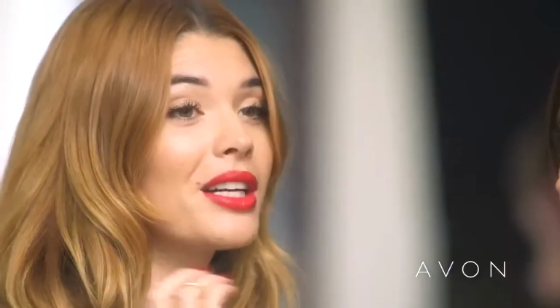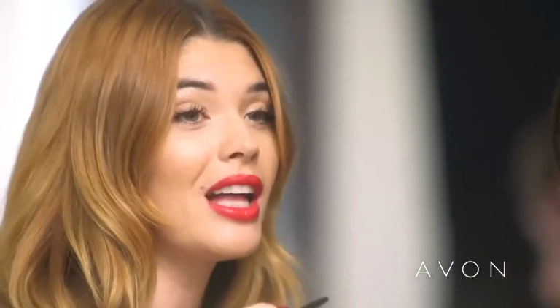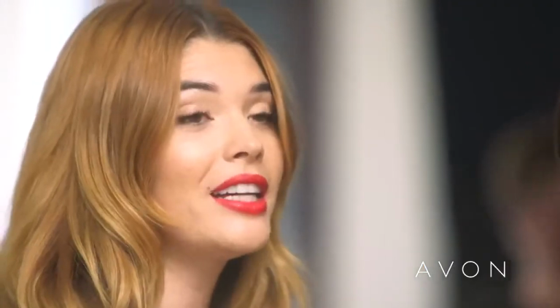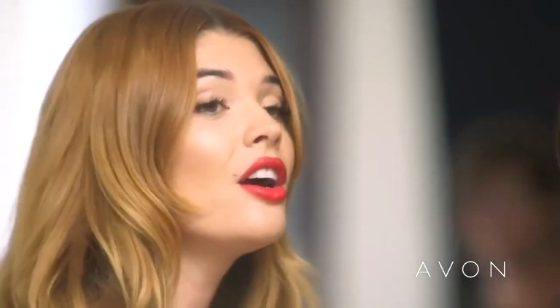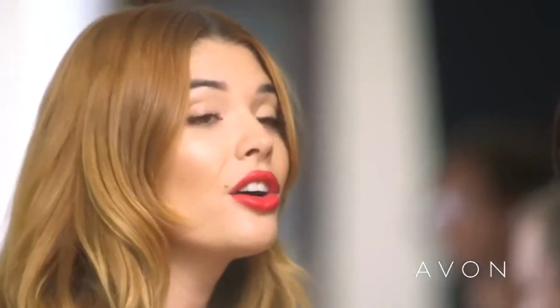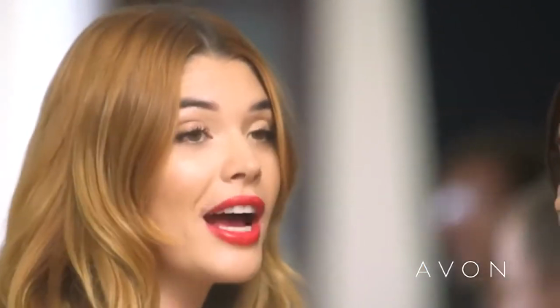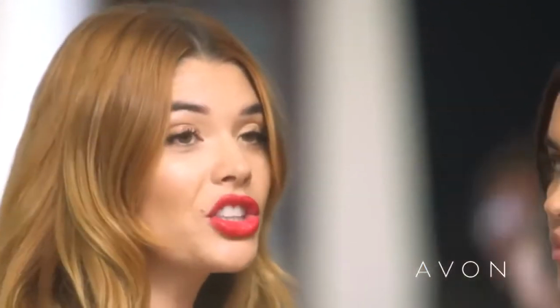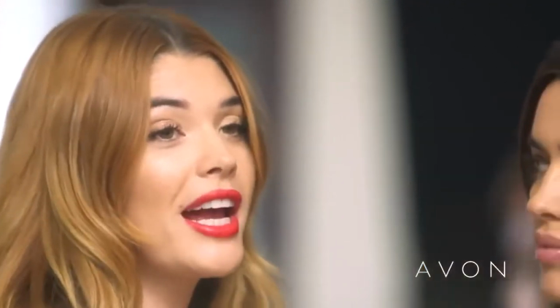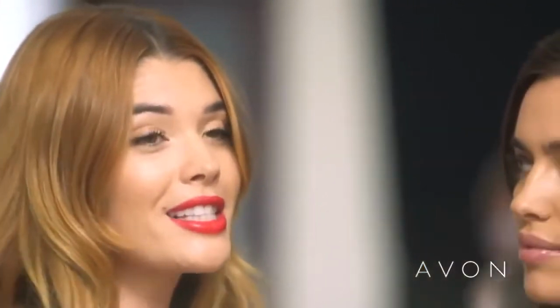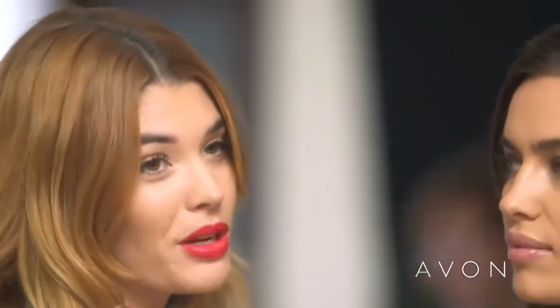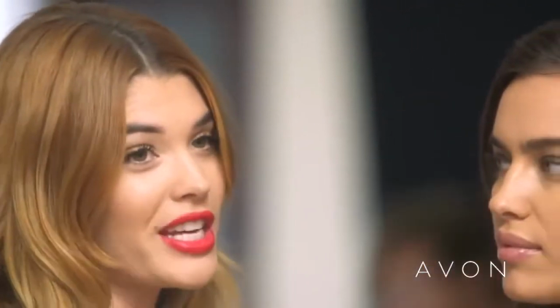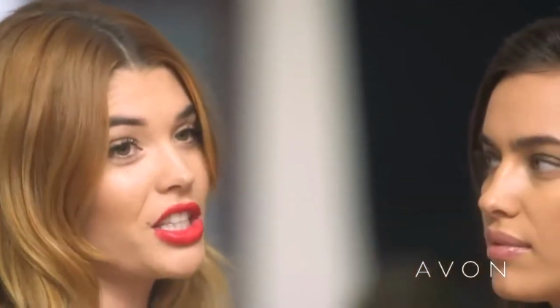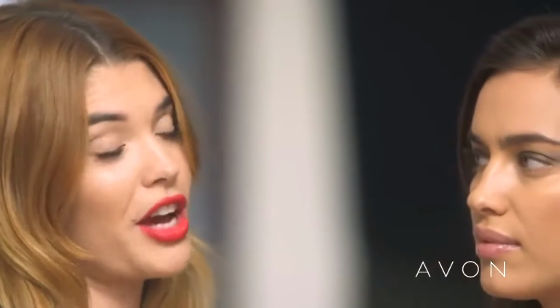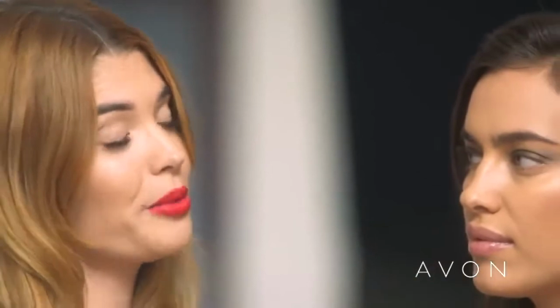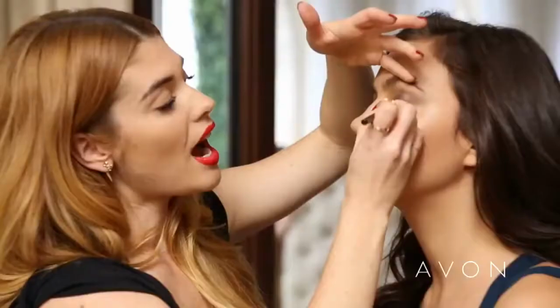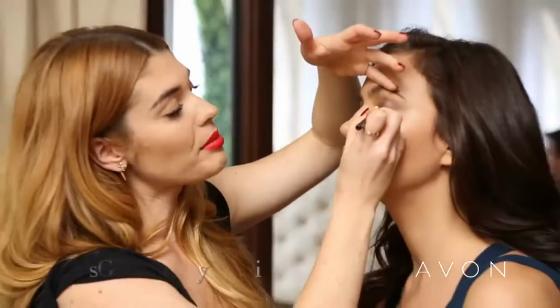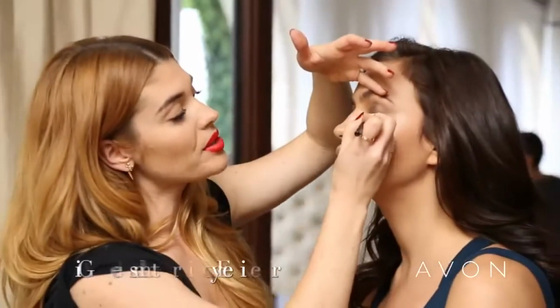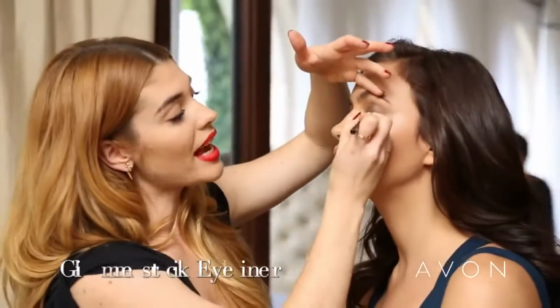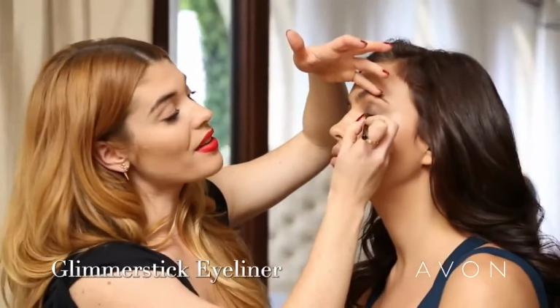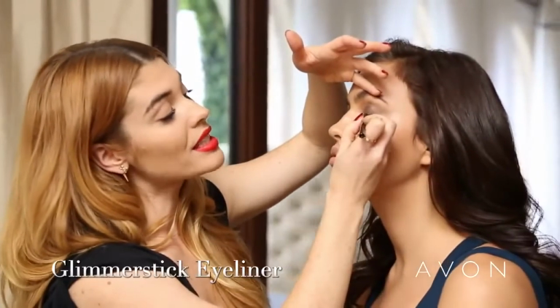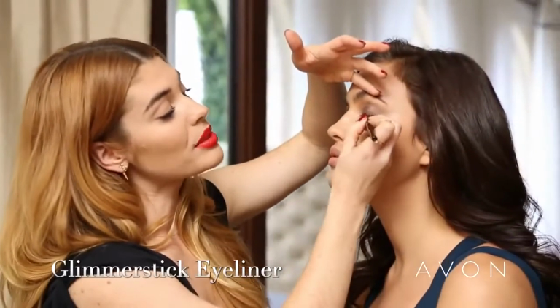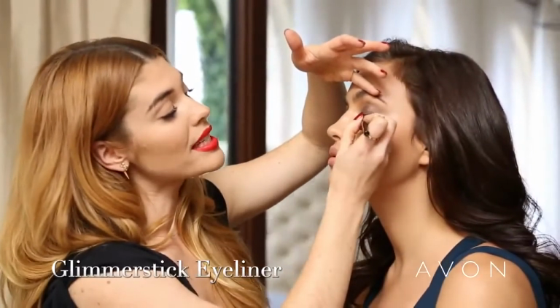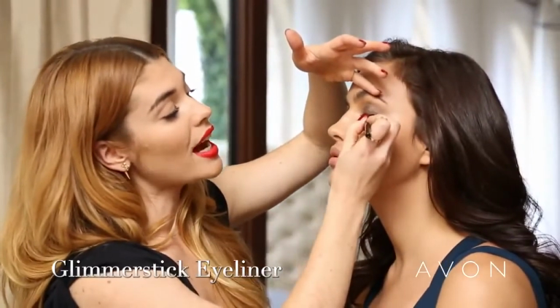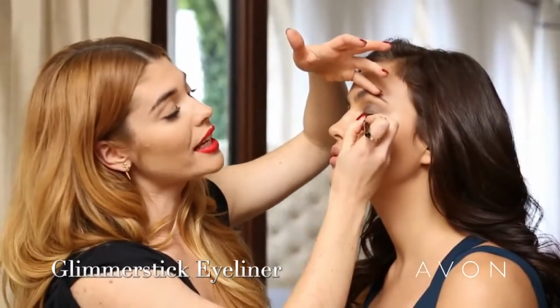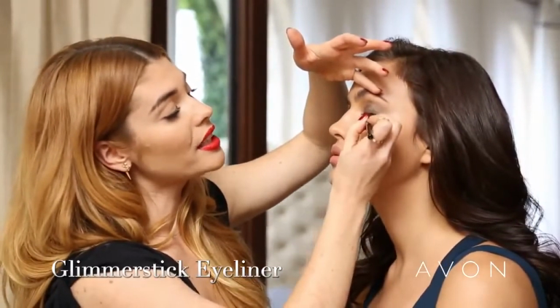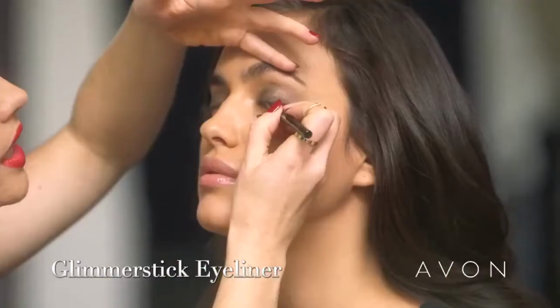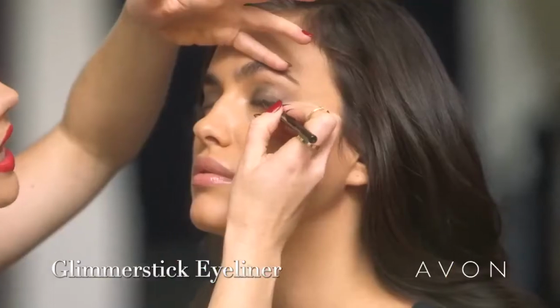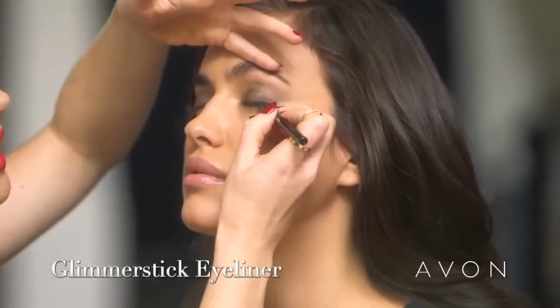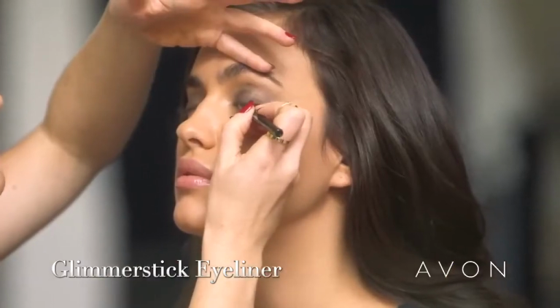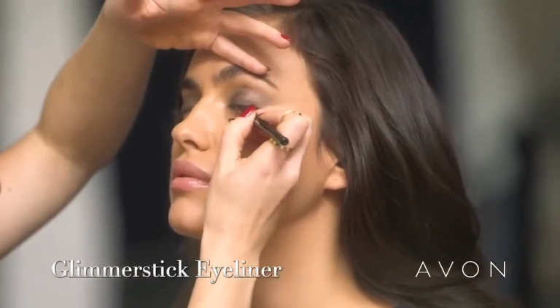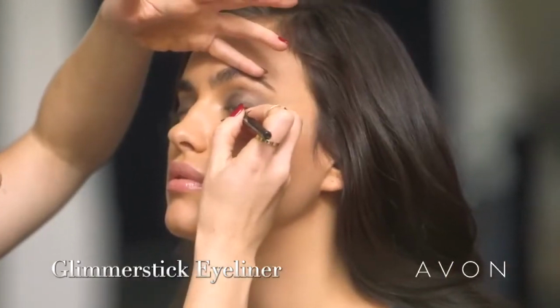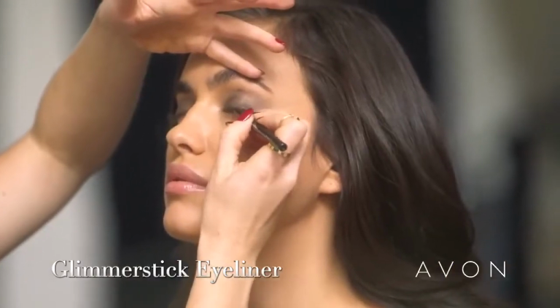Now I'm going to line her lash line and smudge that into the shadow. I'm using Avon's Glimmer Stick eyeliner in Blackest Black.